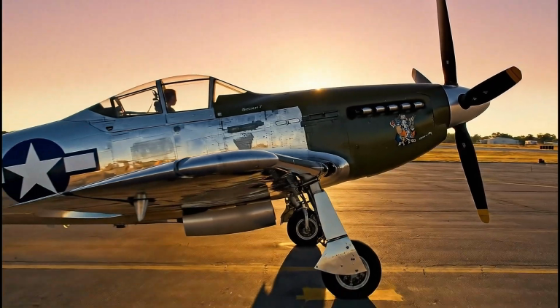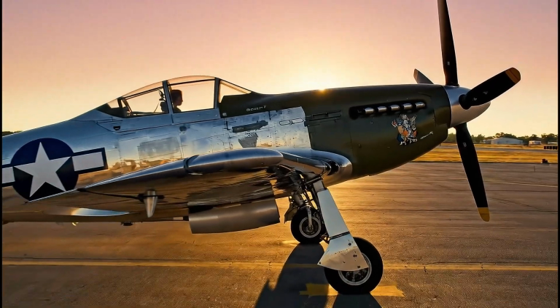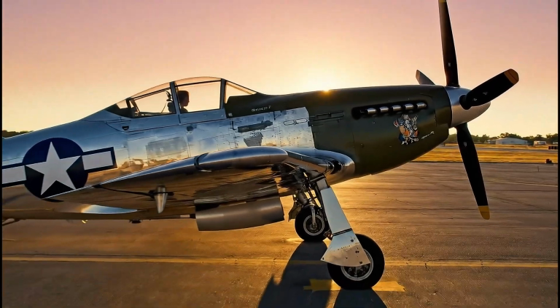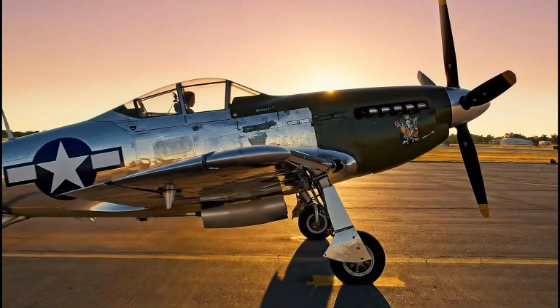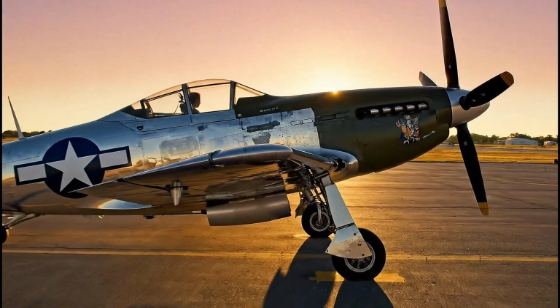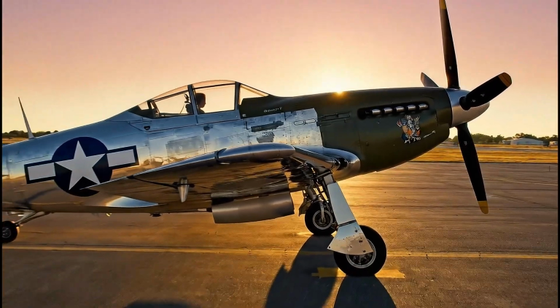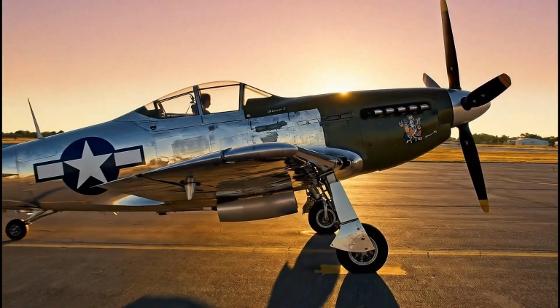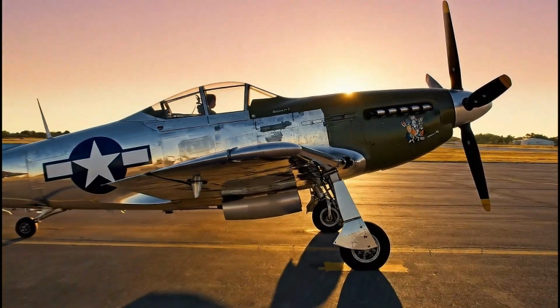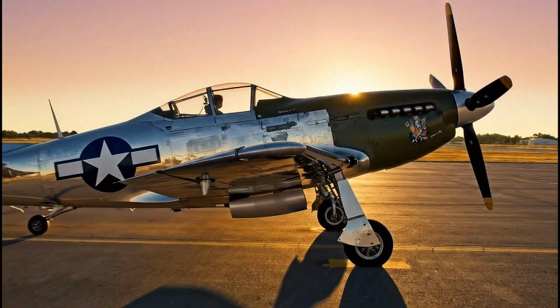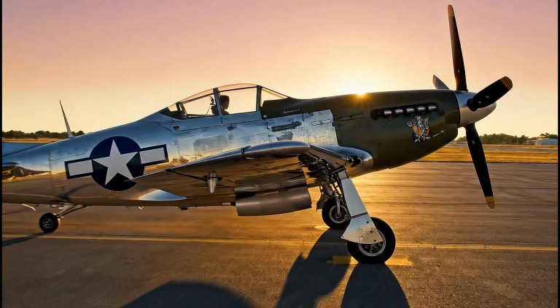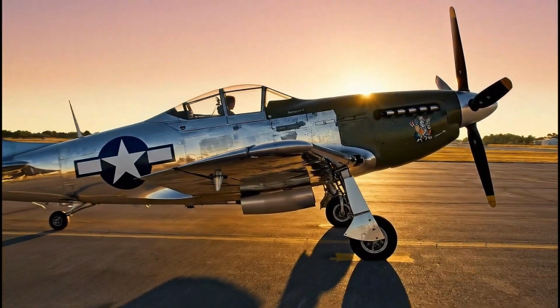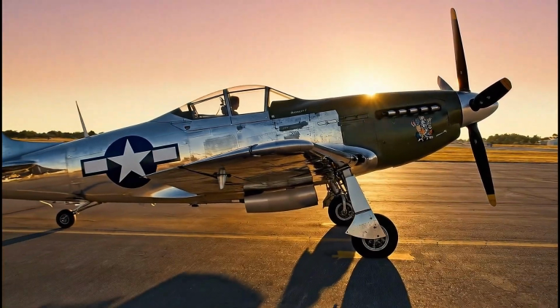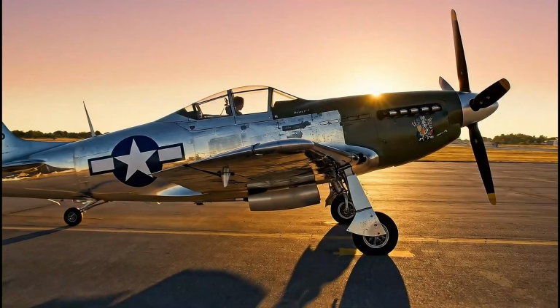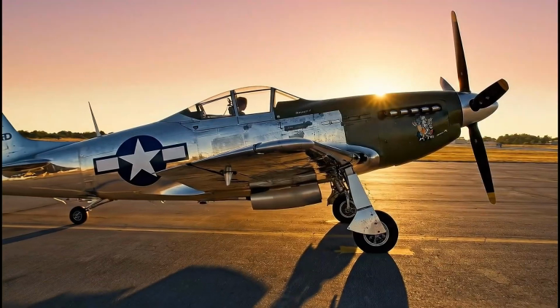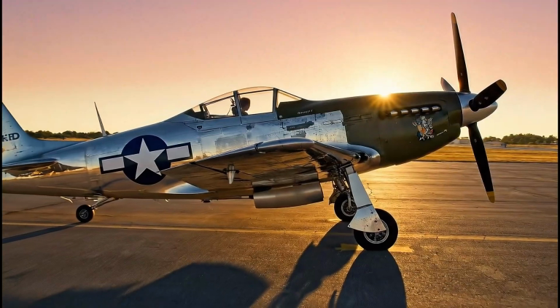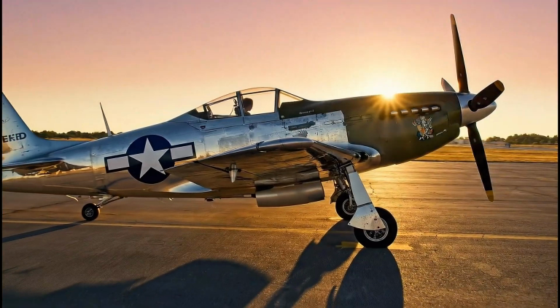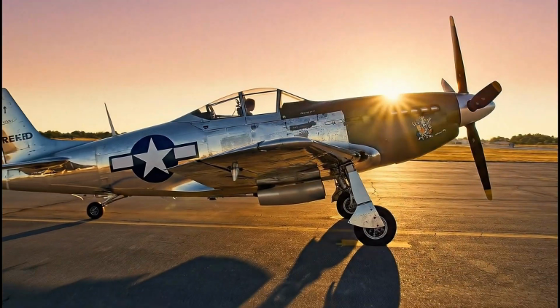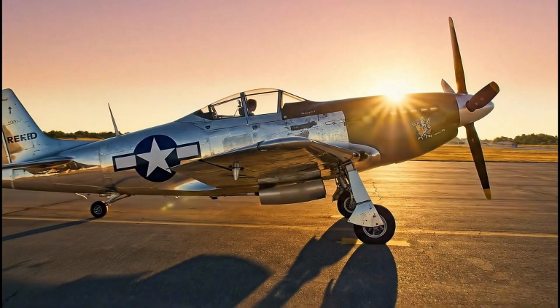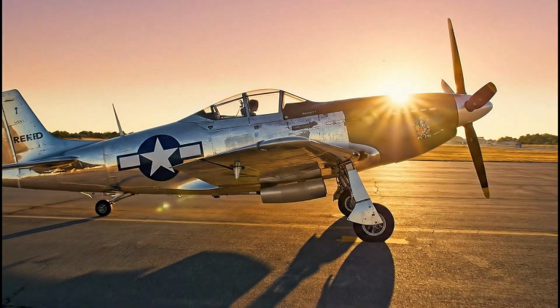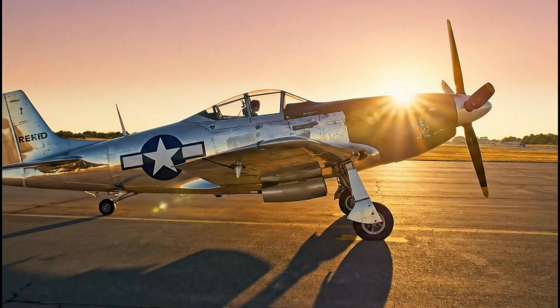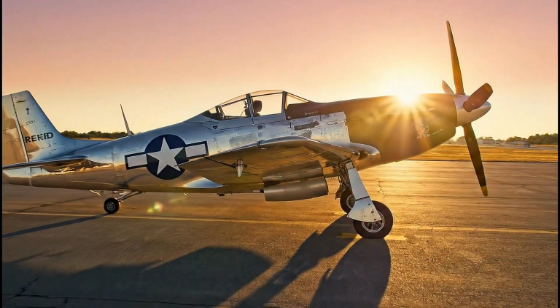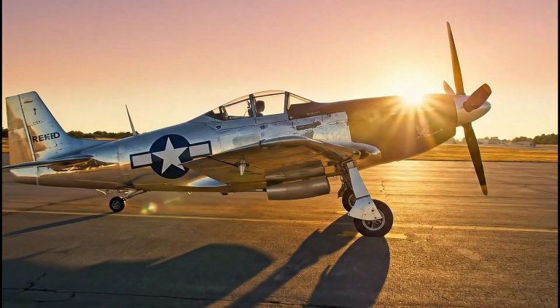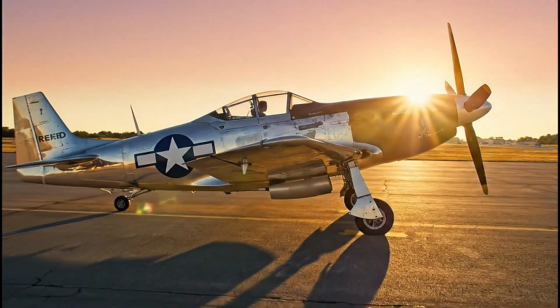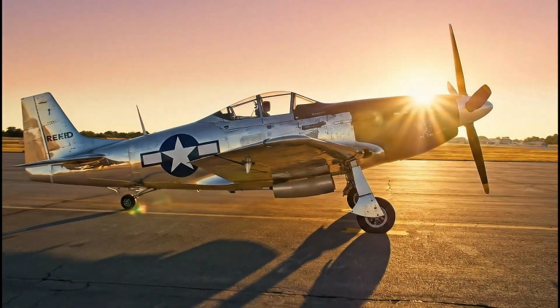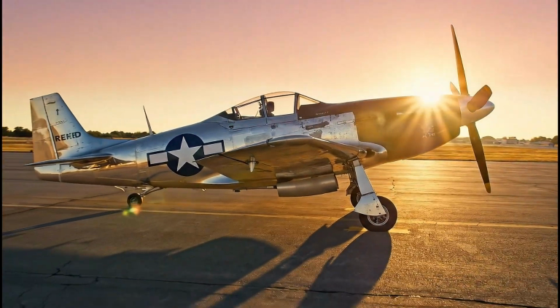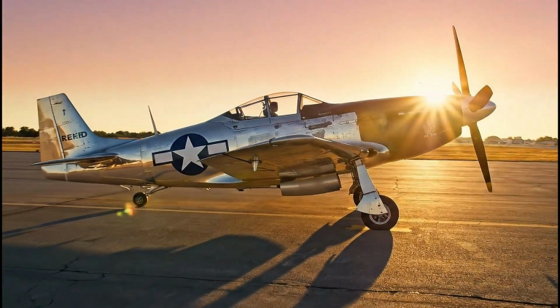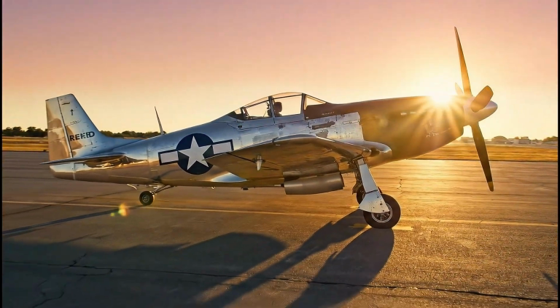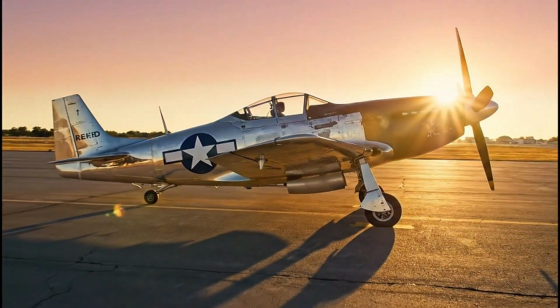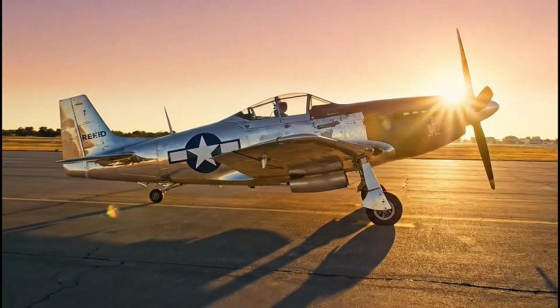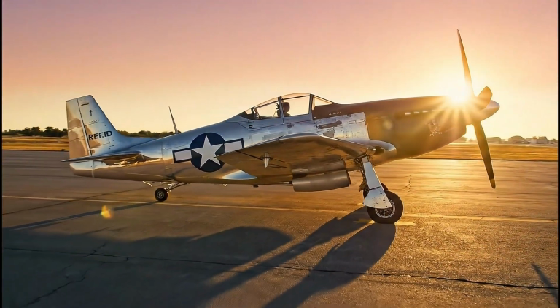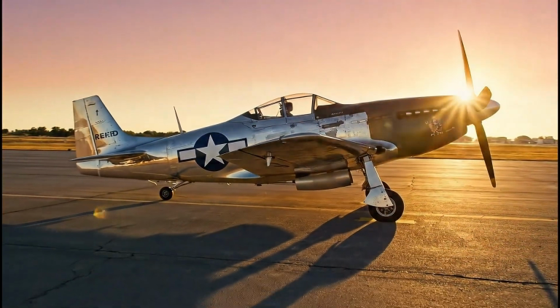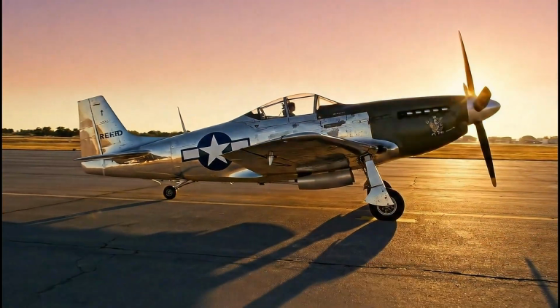Bathed in the golden light, this Mustang represents thousands of hours of meticulous work.